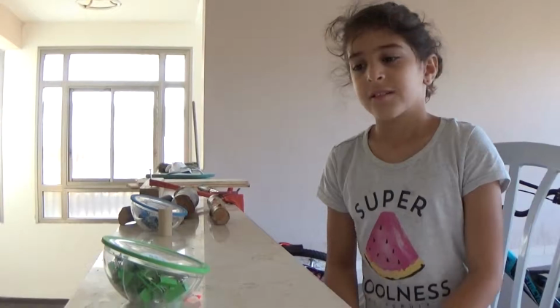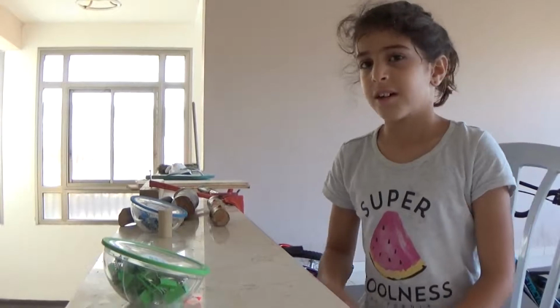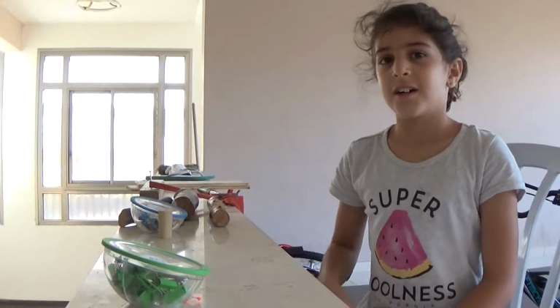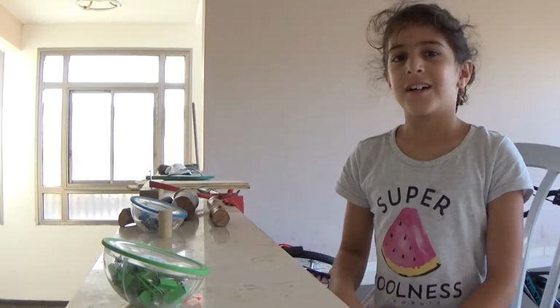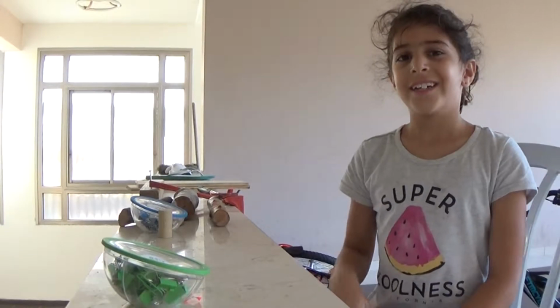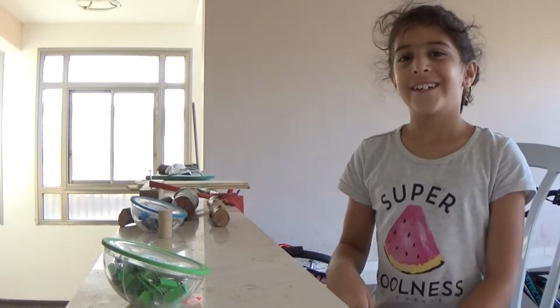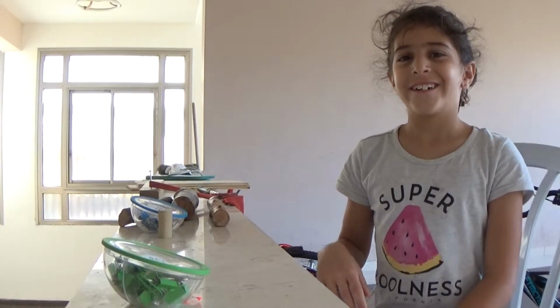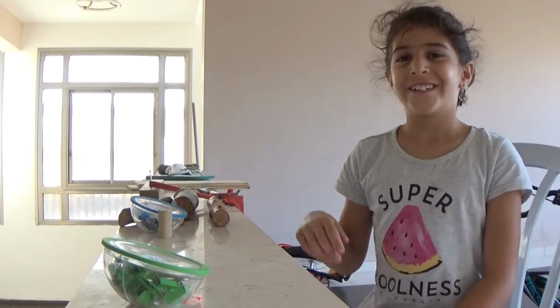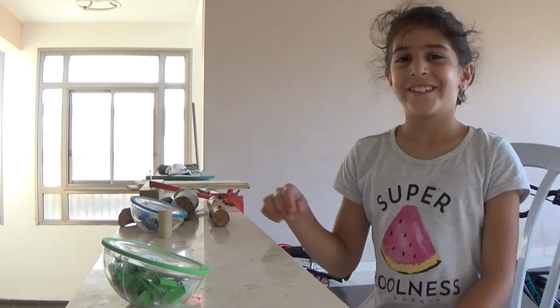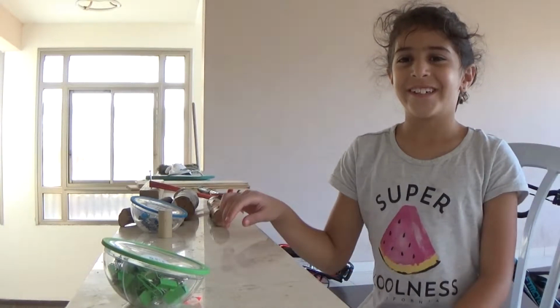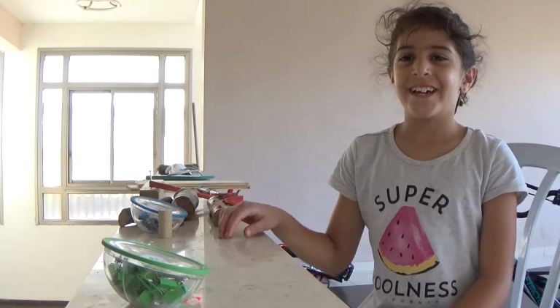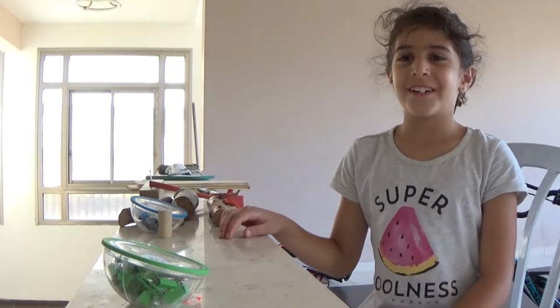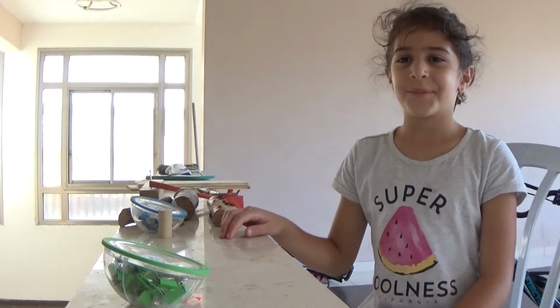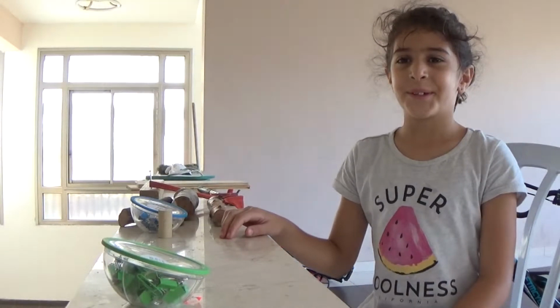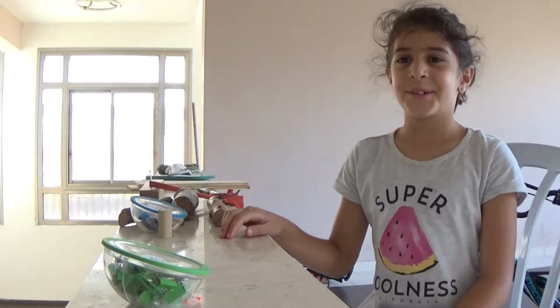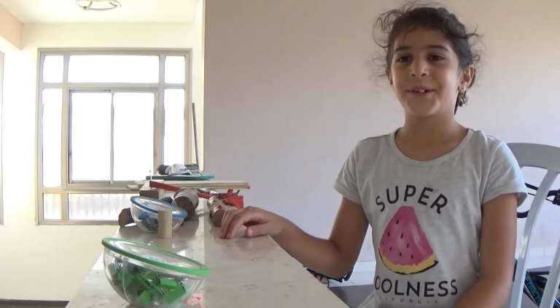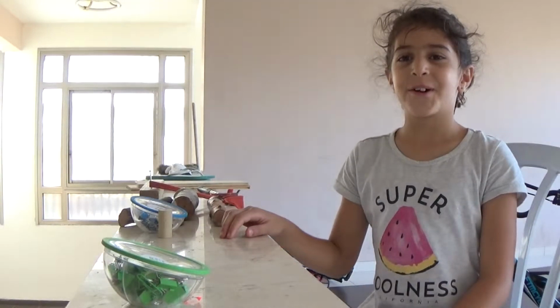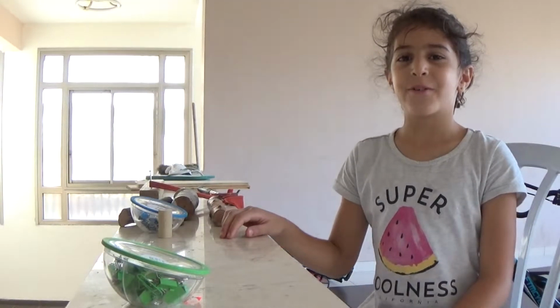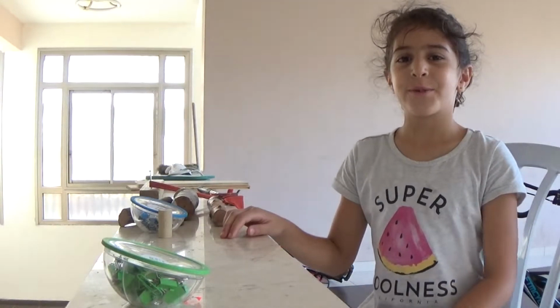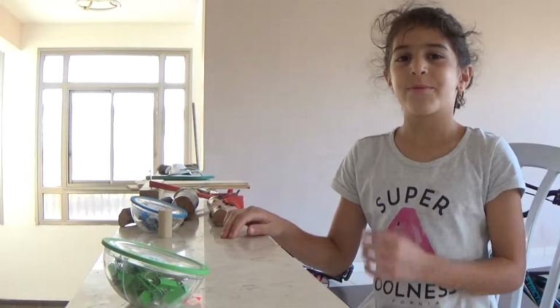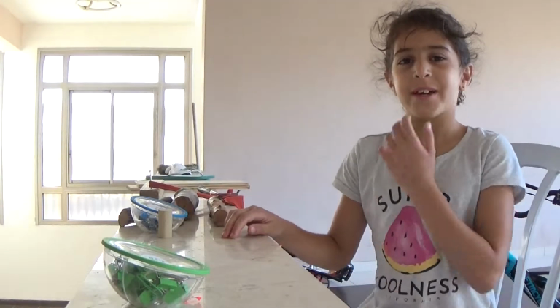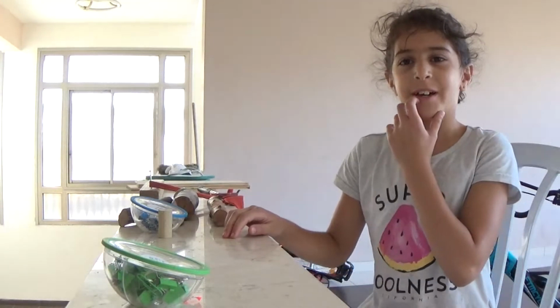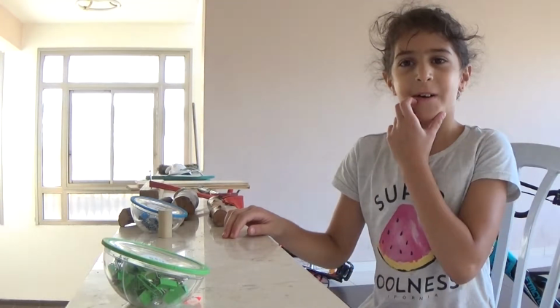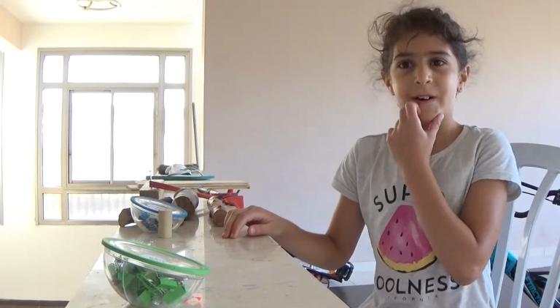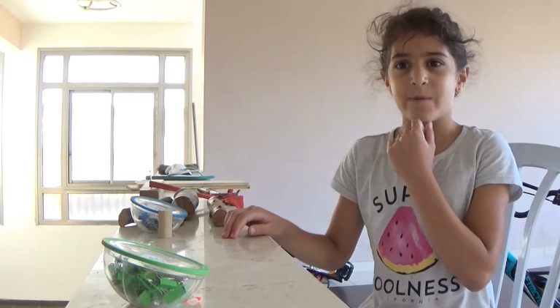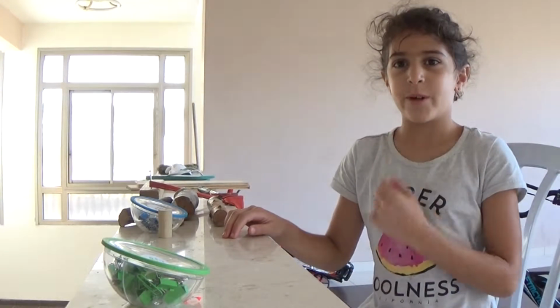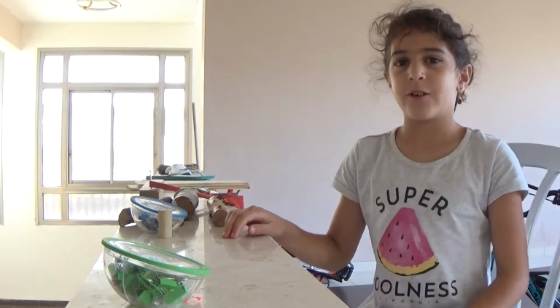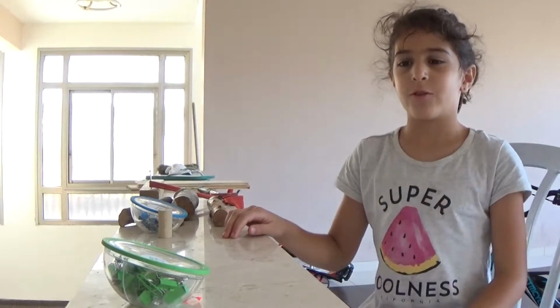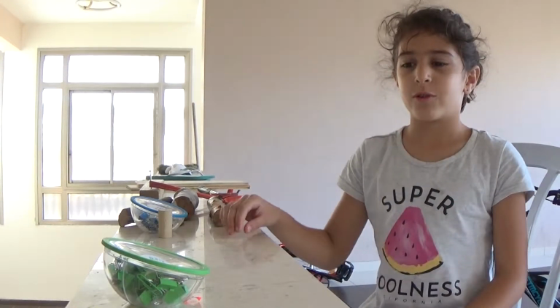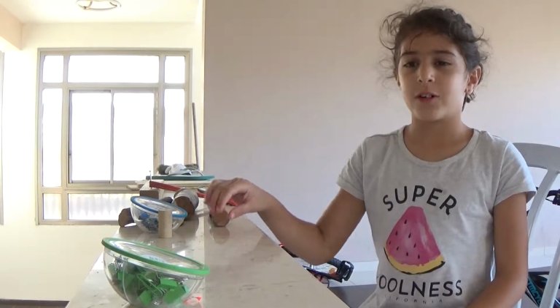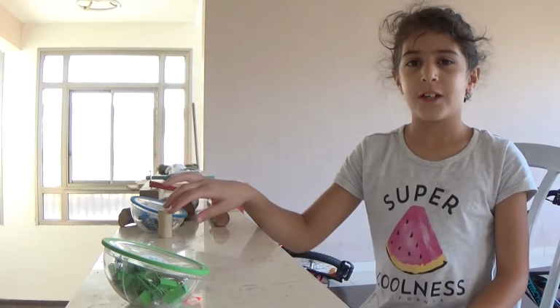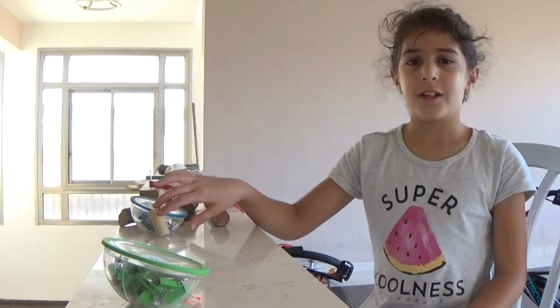Hi guys, today I'm going to show you how to make a man or a lady.